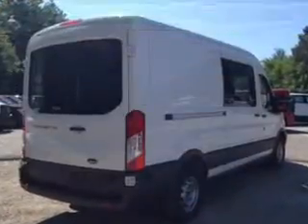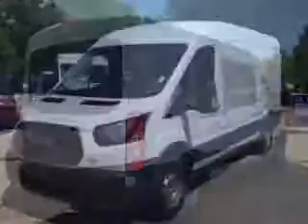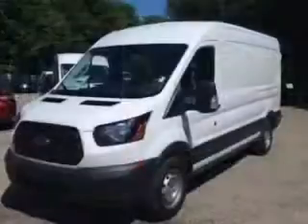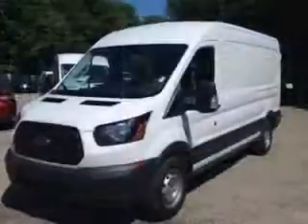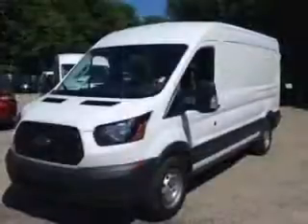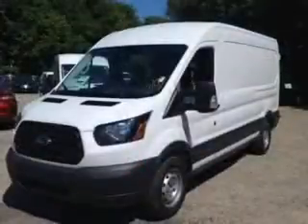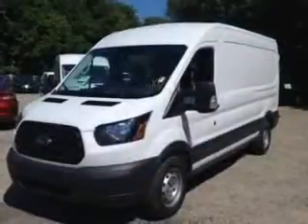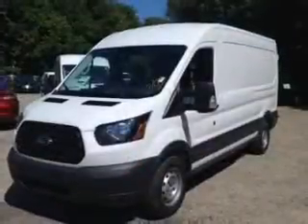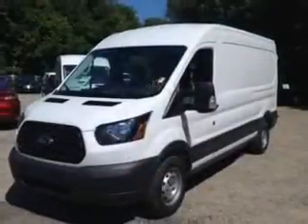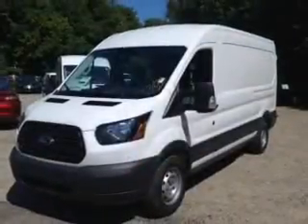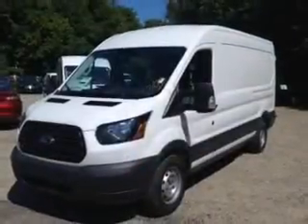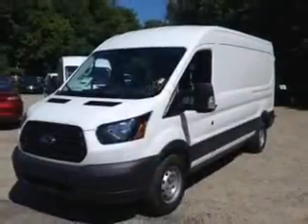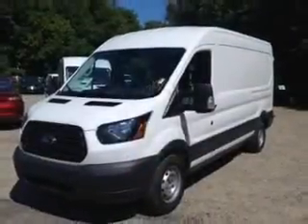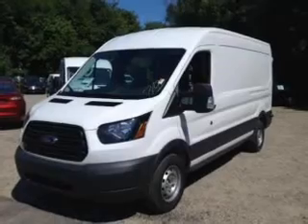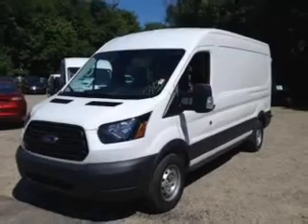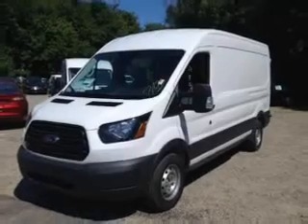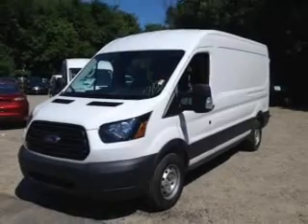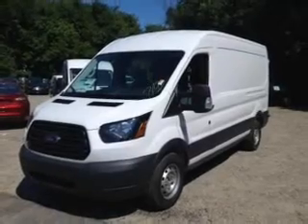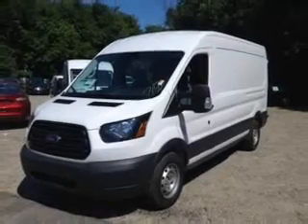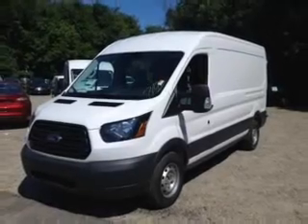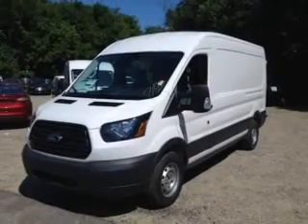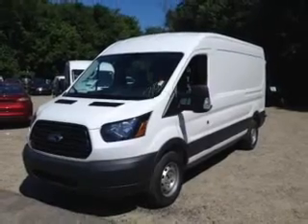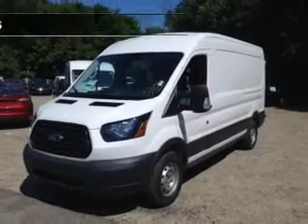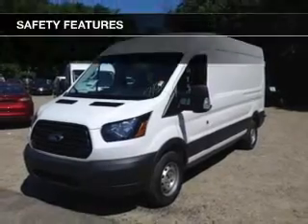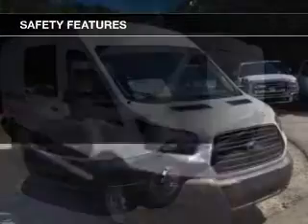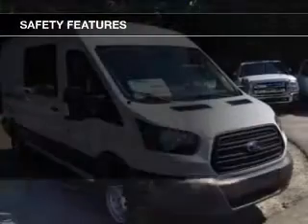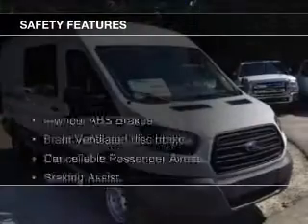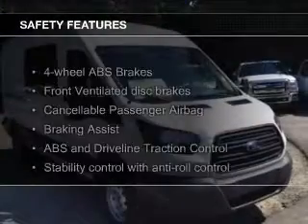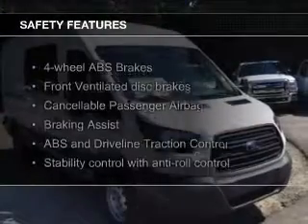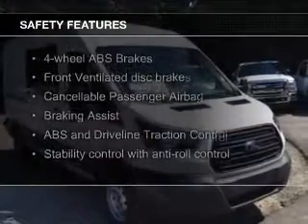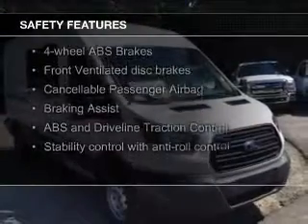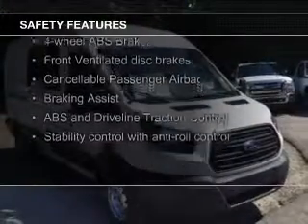Power windows, power steering, and AM-FM stereo. Safety was made a priority with these features.